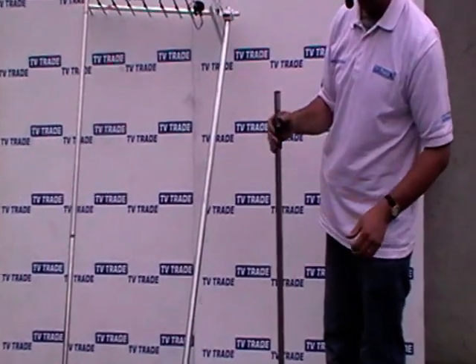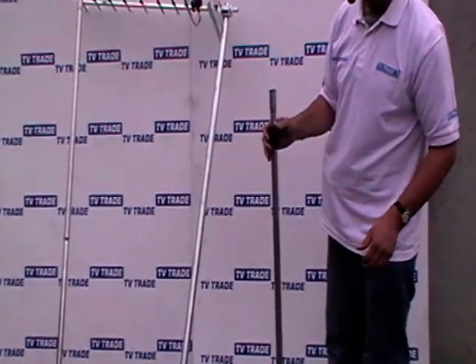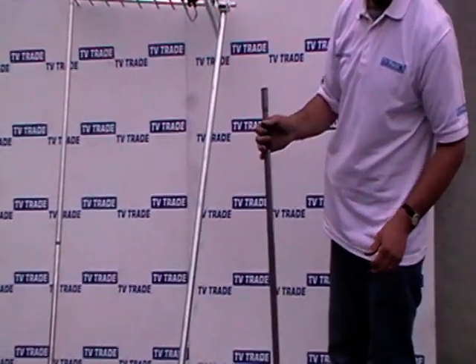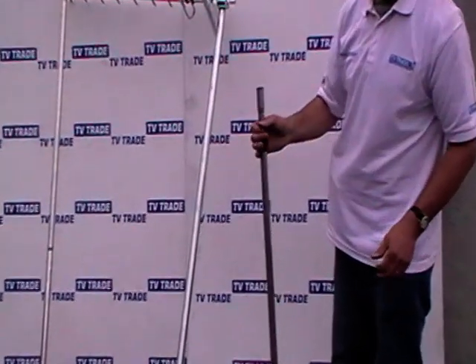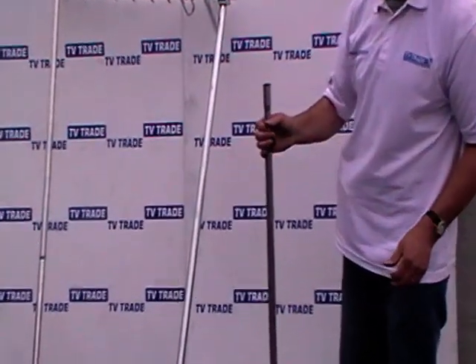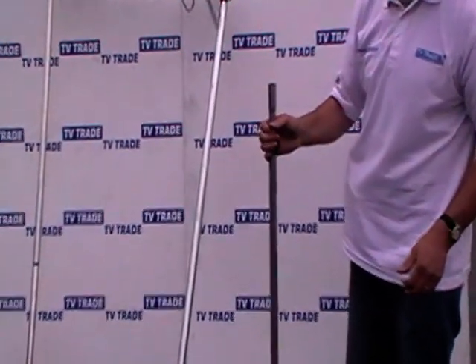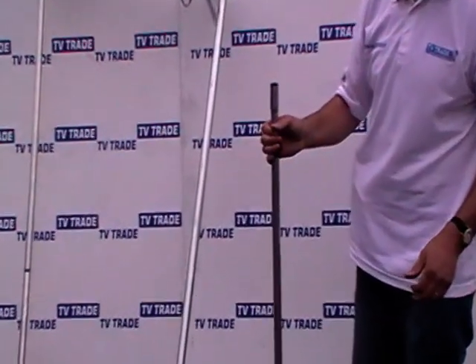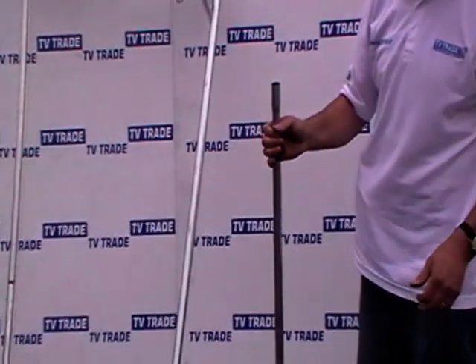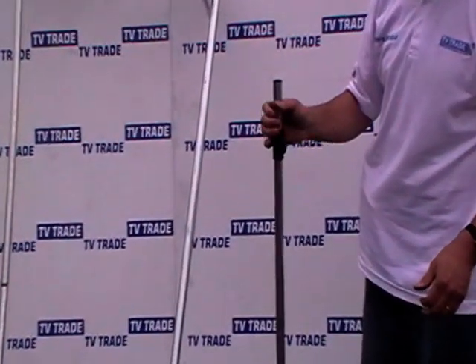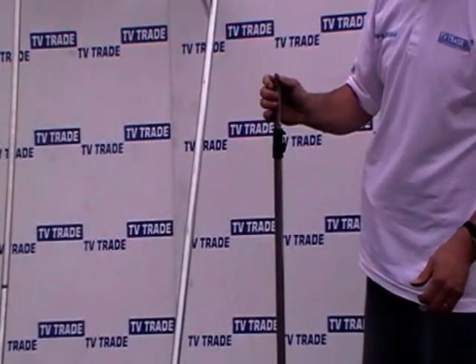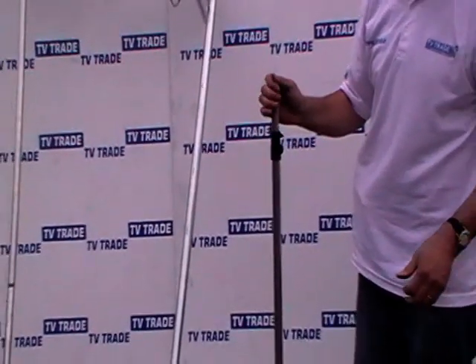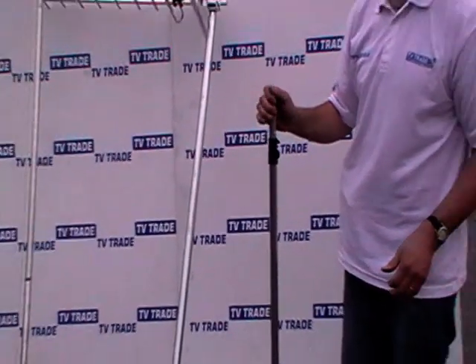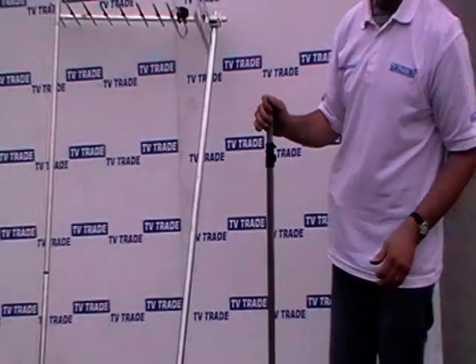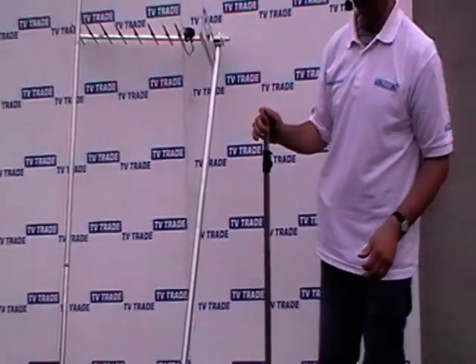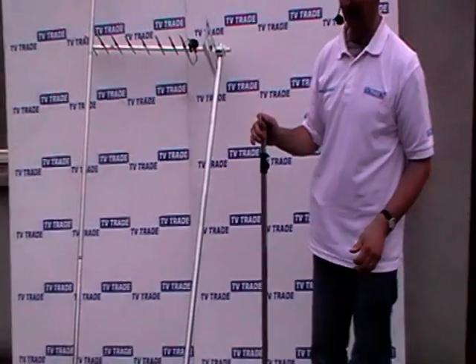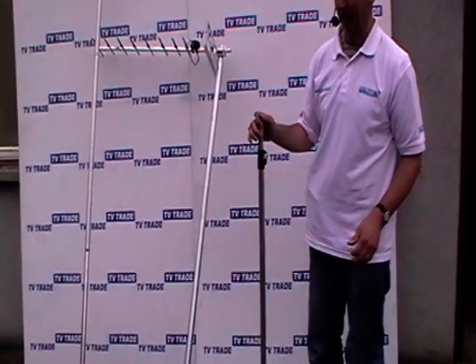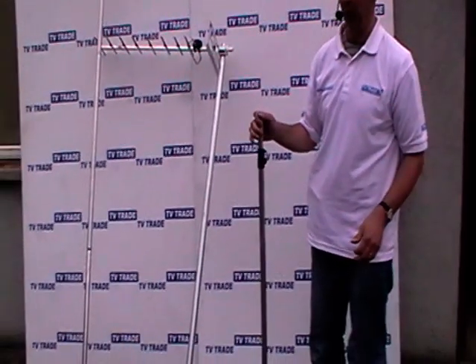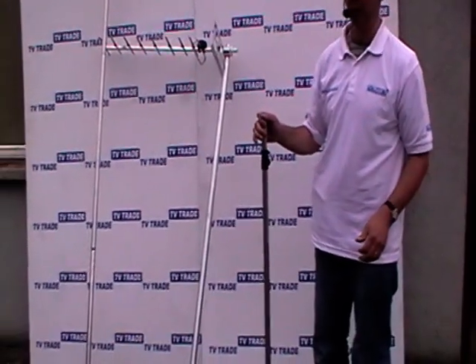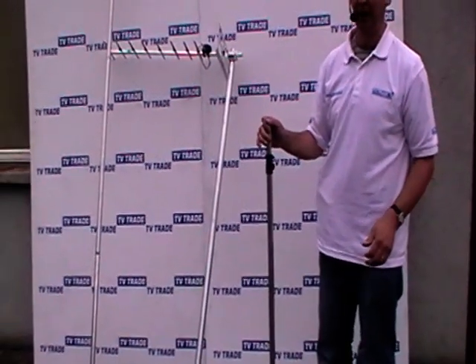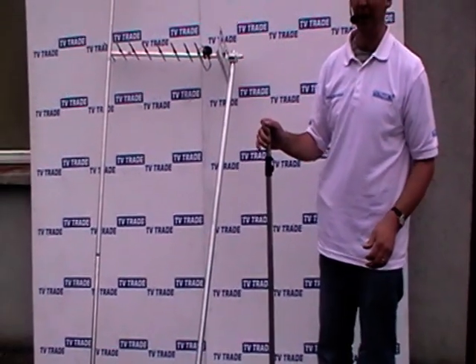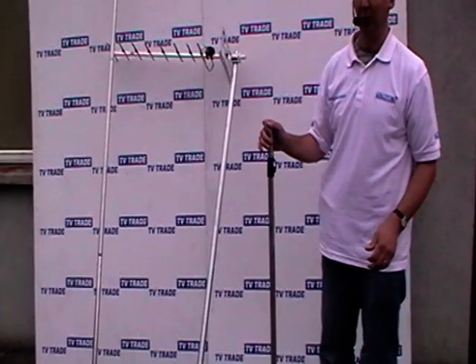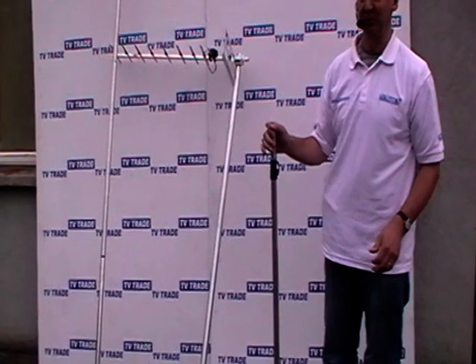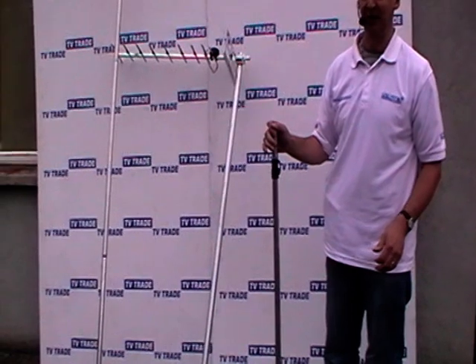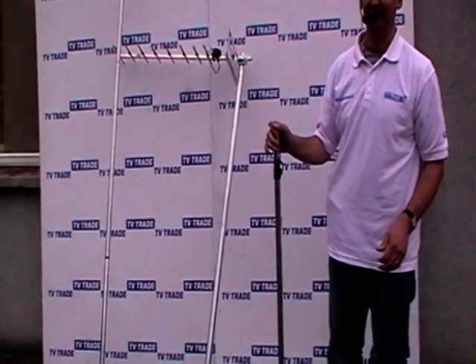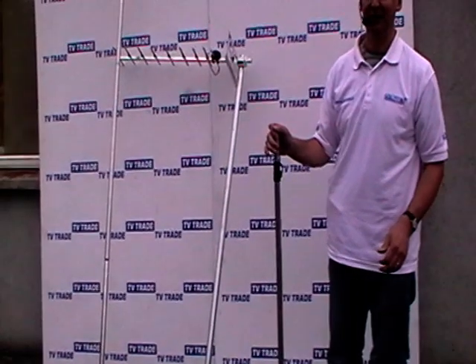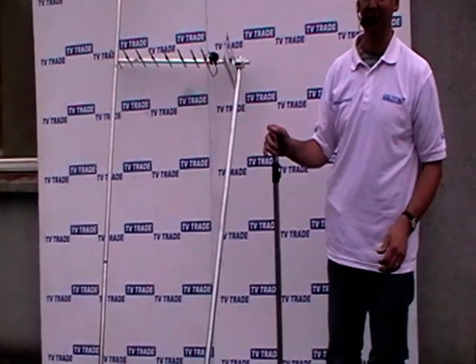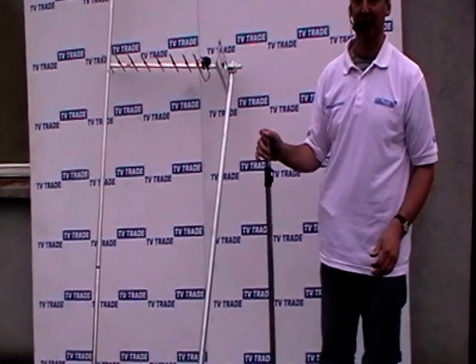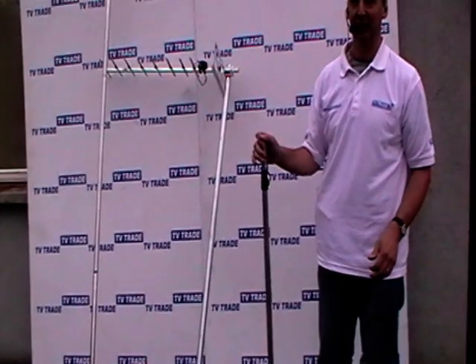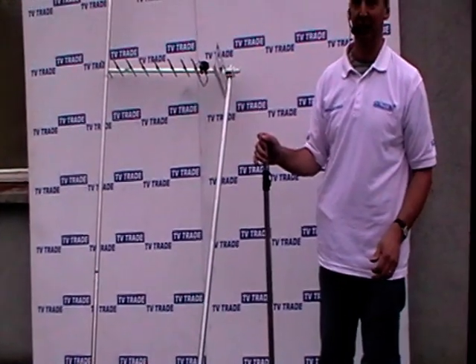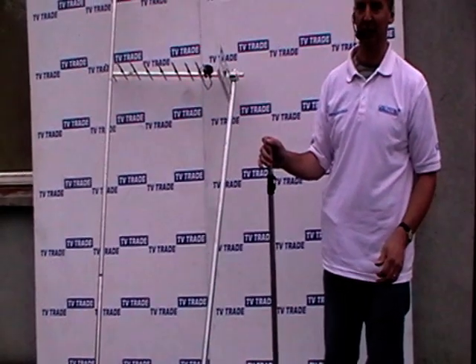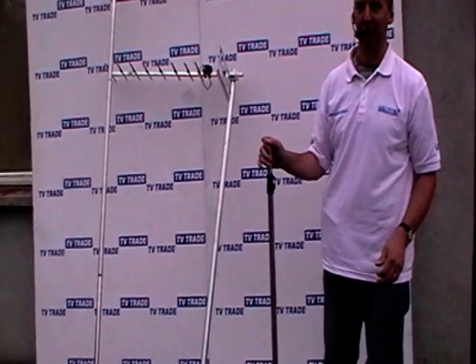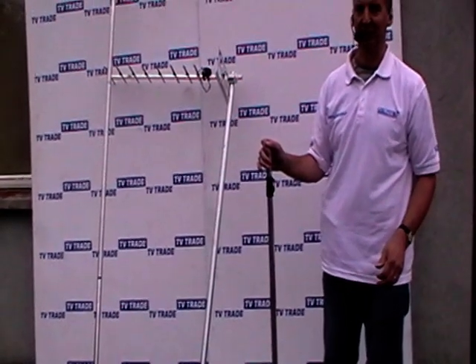So that's it from beginning to end — the telescopic pole which we sell on the TVTrade.ie website.